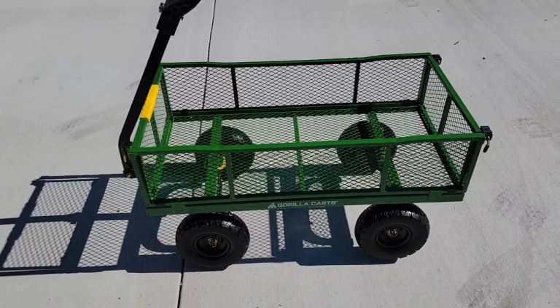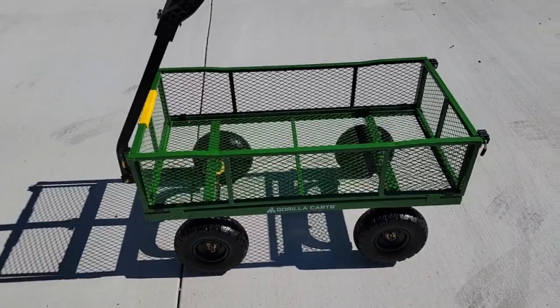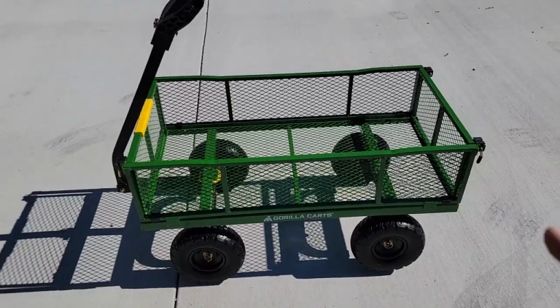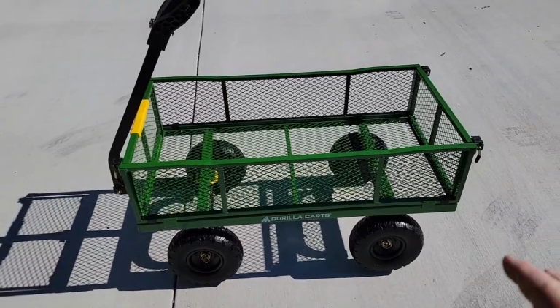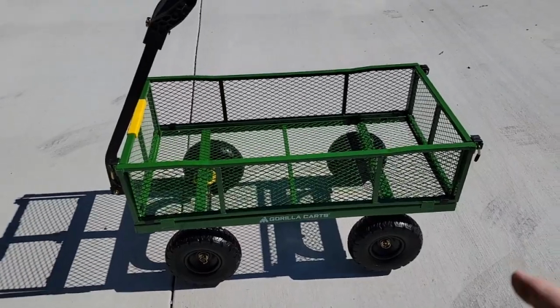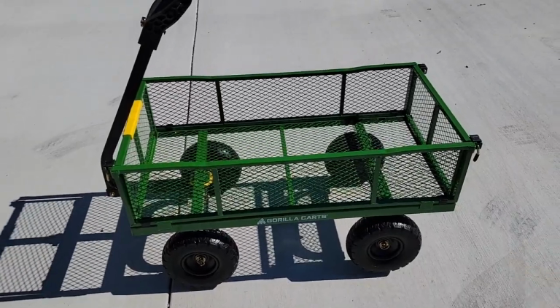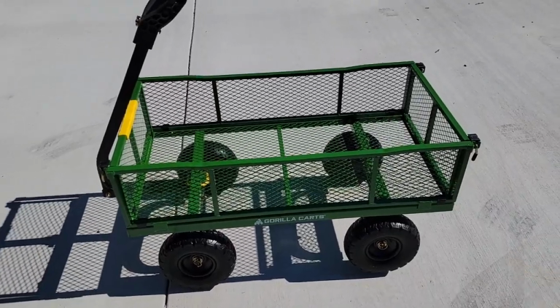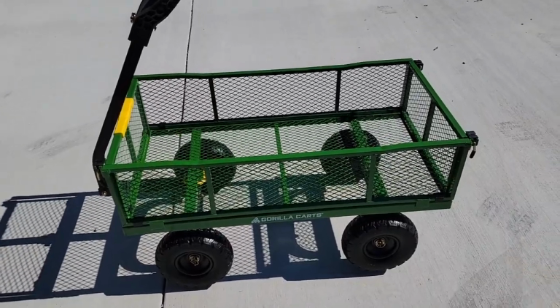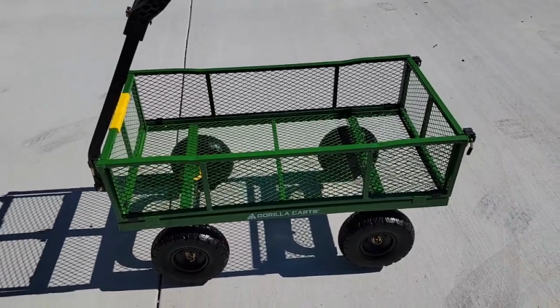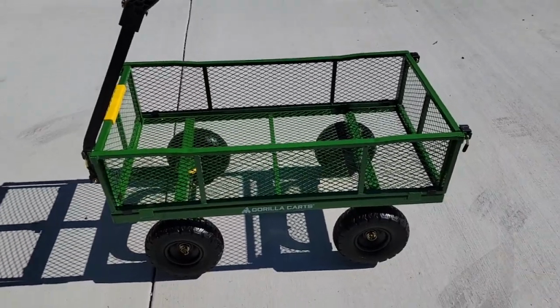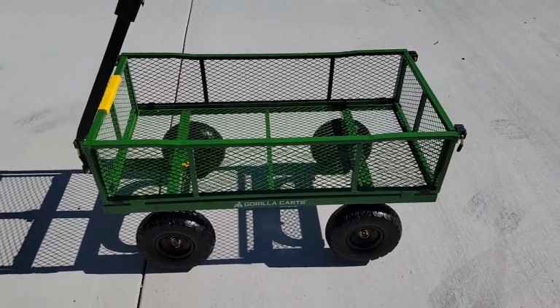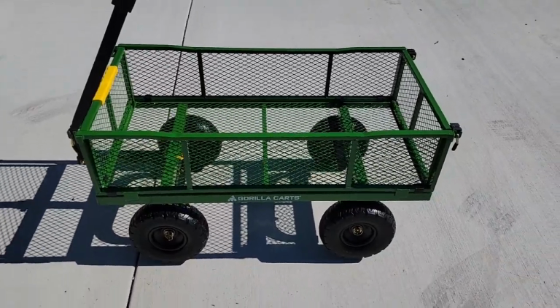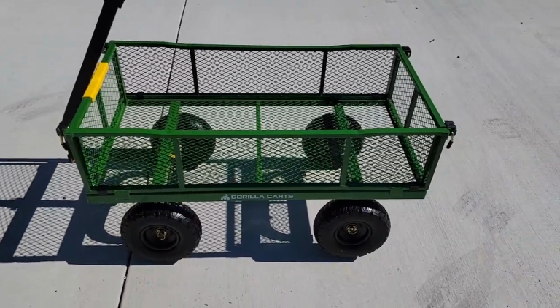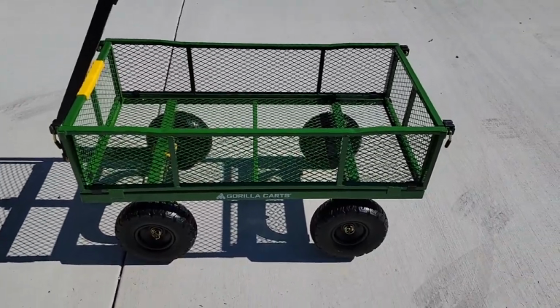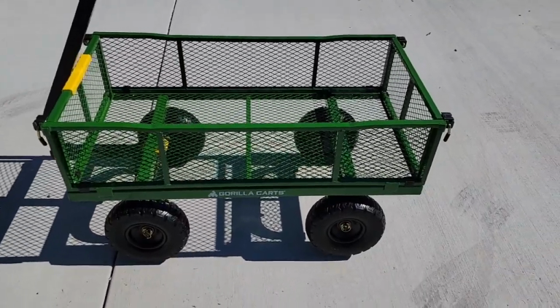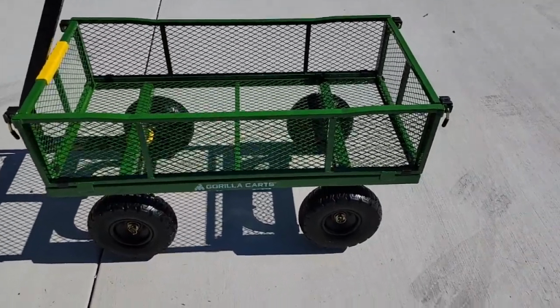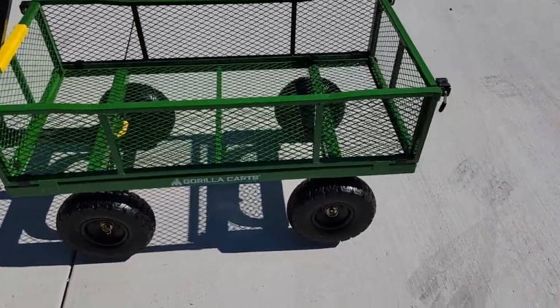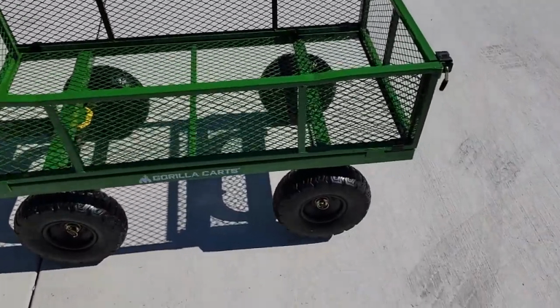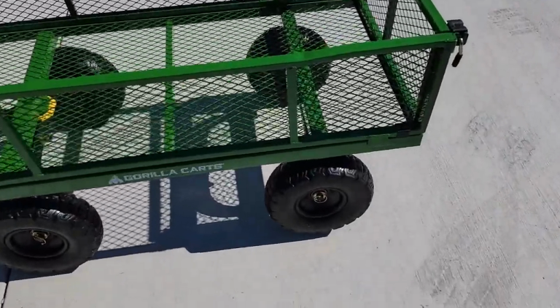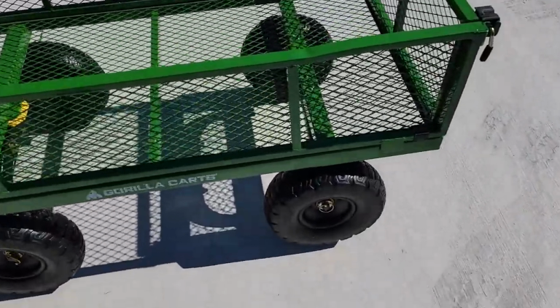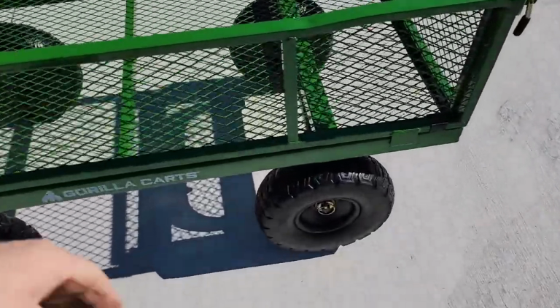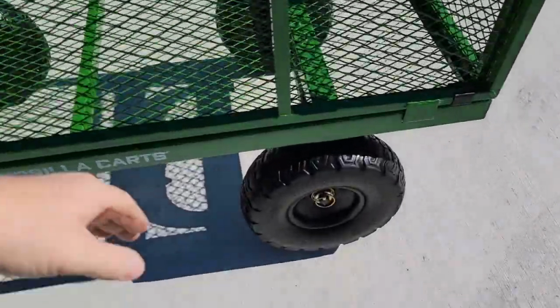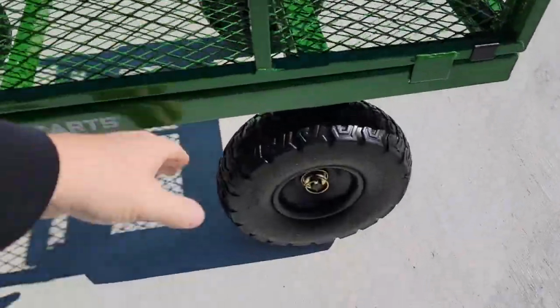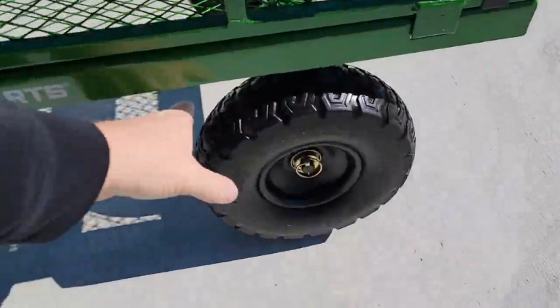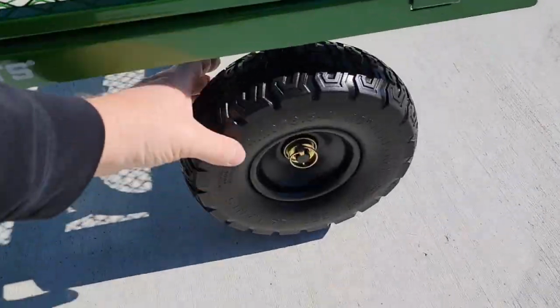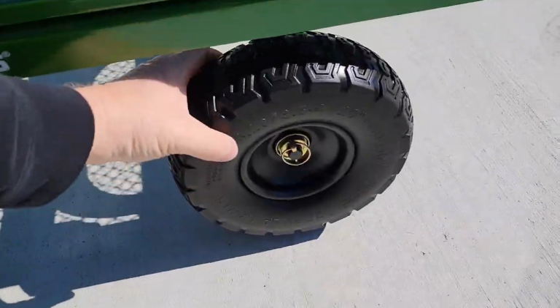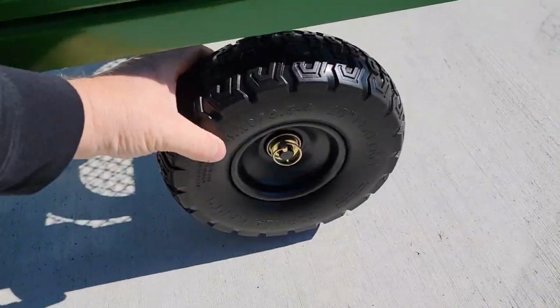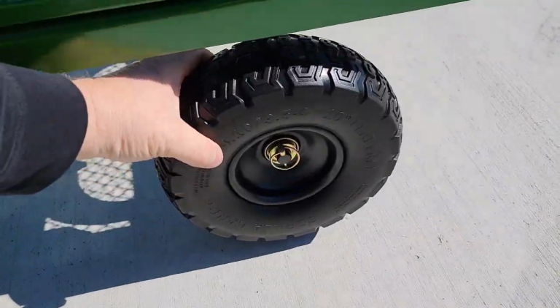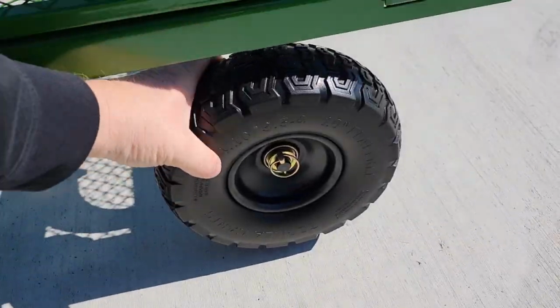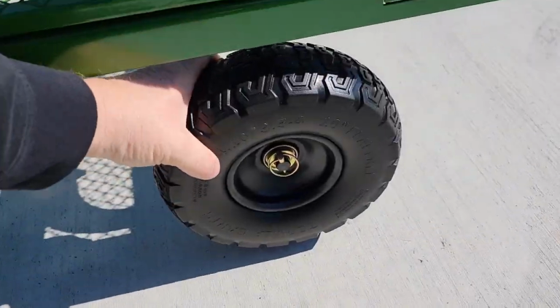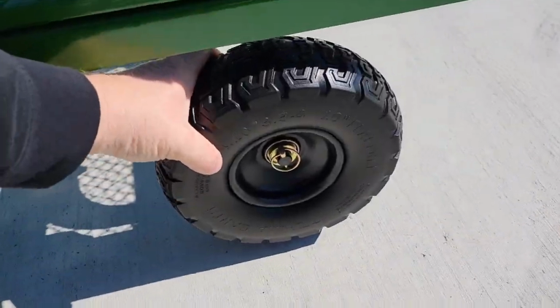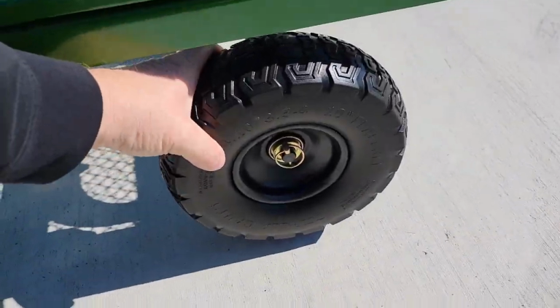The main reason I like this is for the tires. The tires are not going to go flat. They don't take air — they're solid.